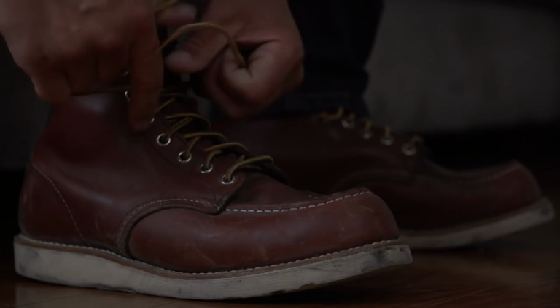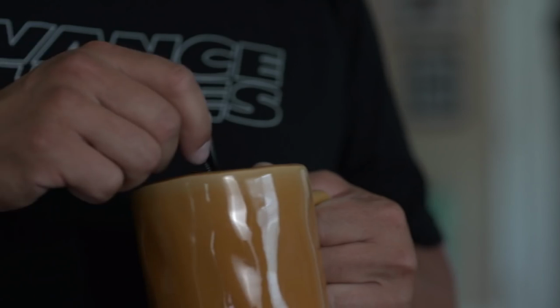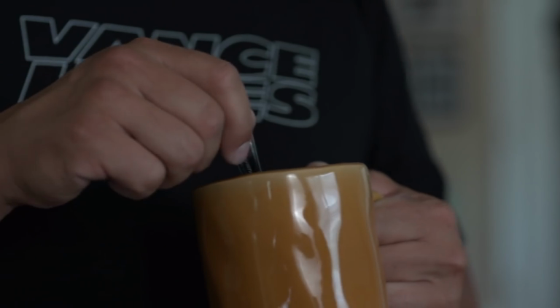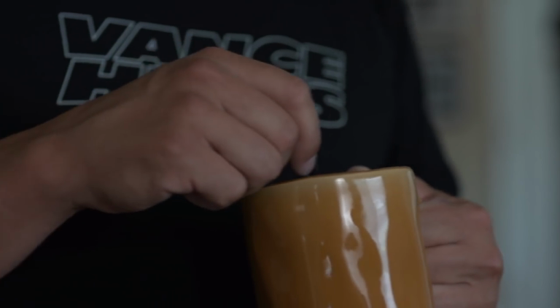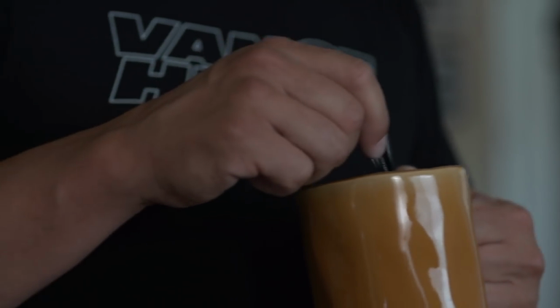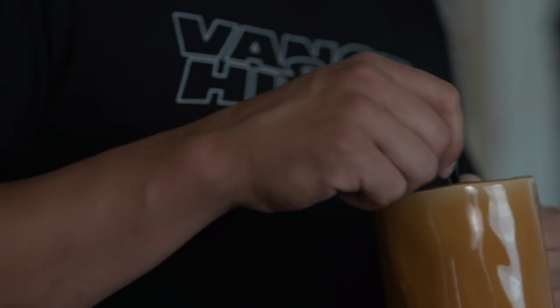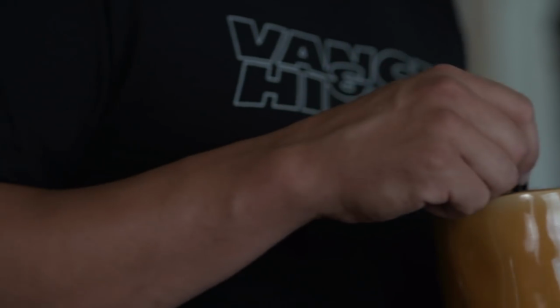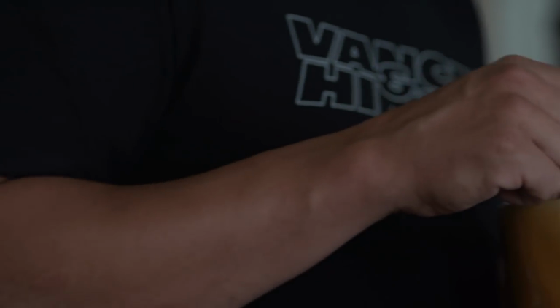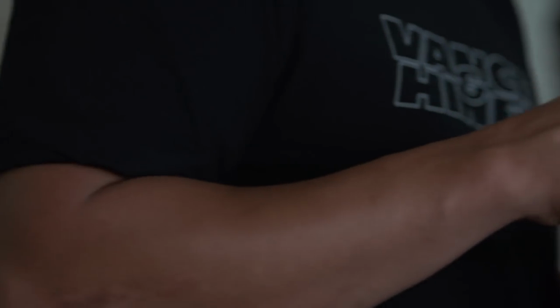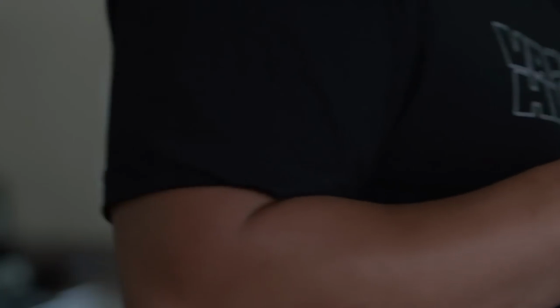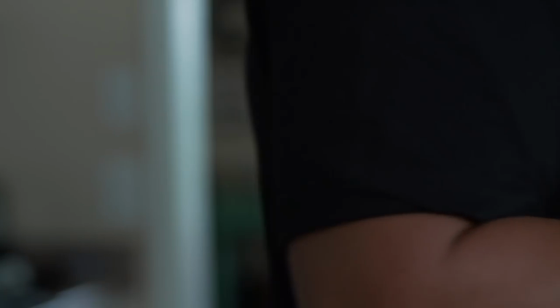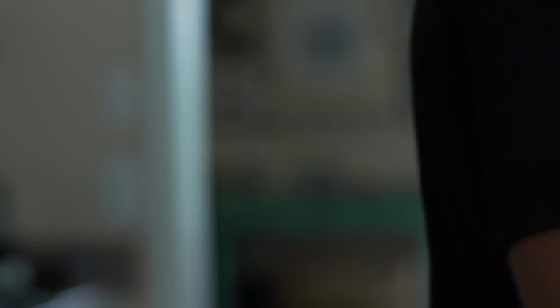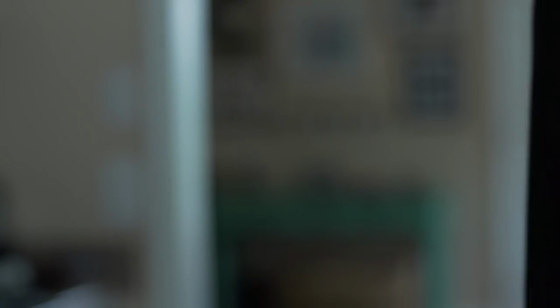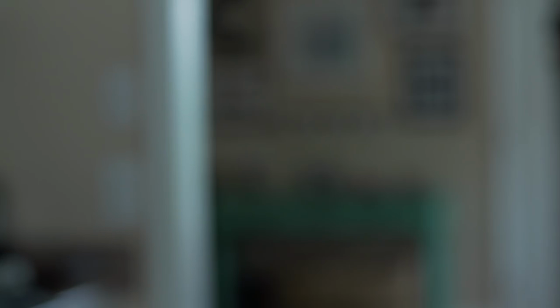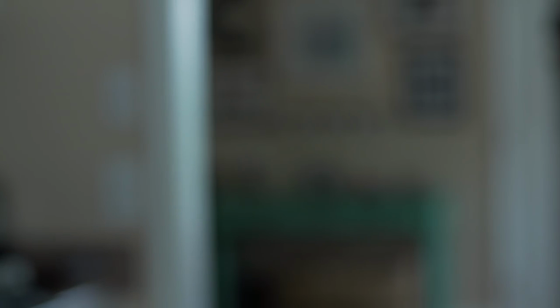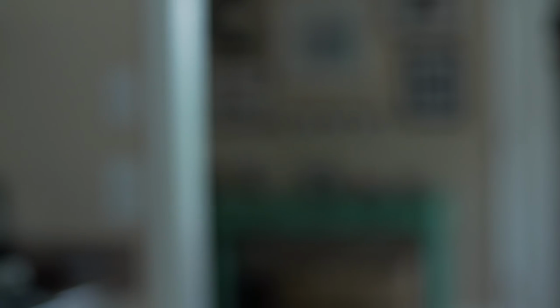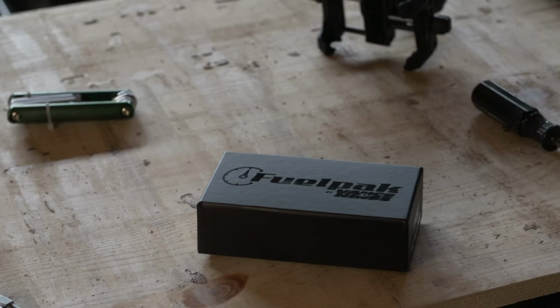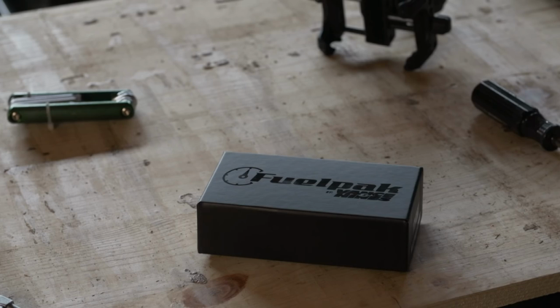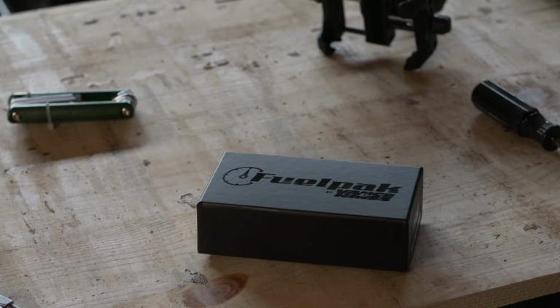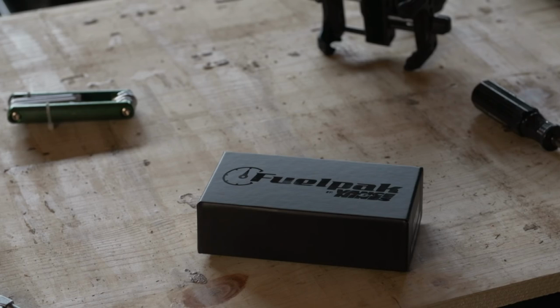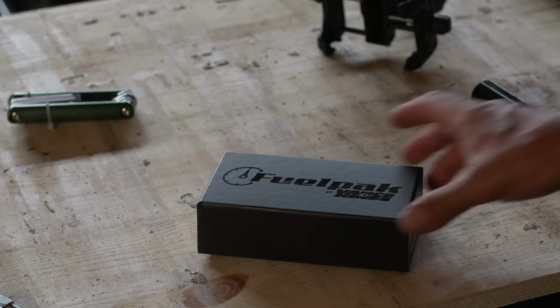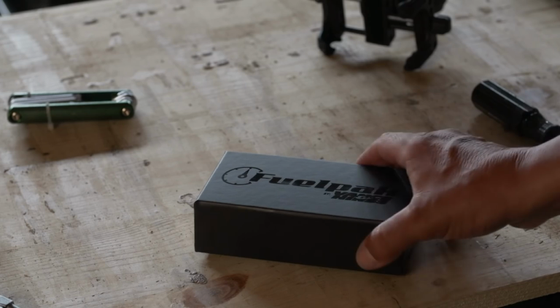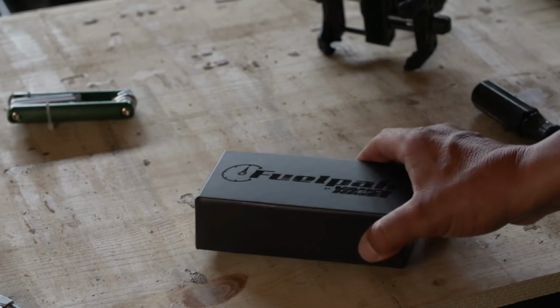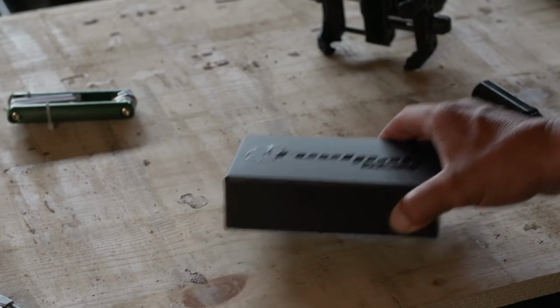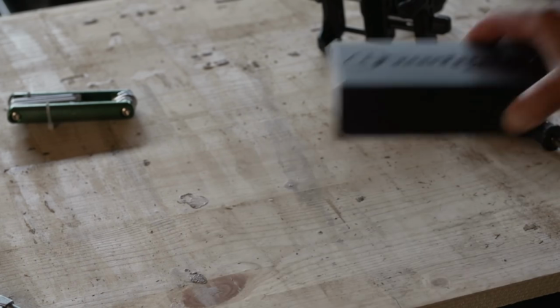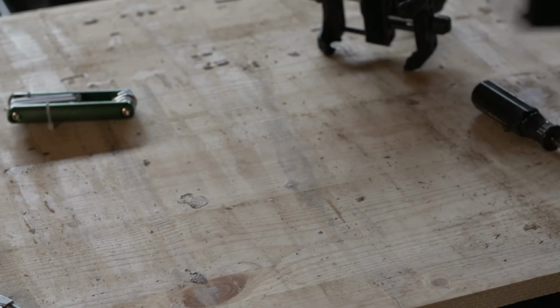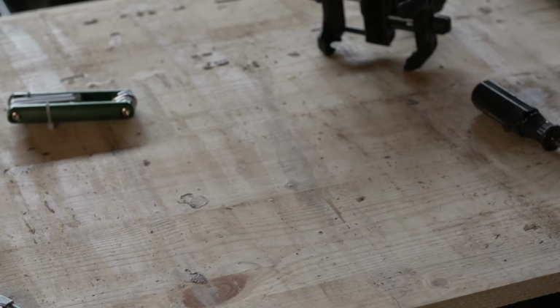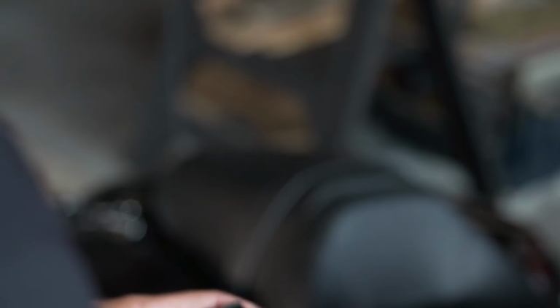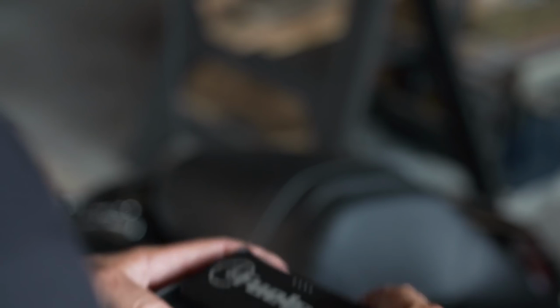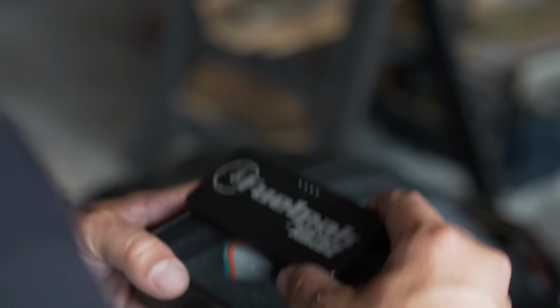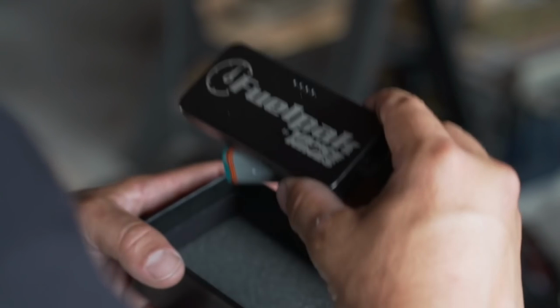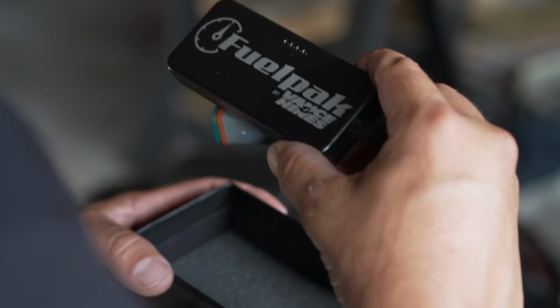Vans & Hines Fuel Pack FP3. The most intelligent, easy to use tuner on the market.